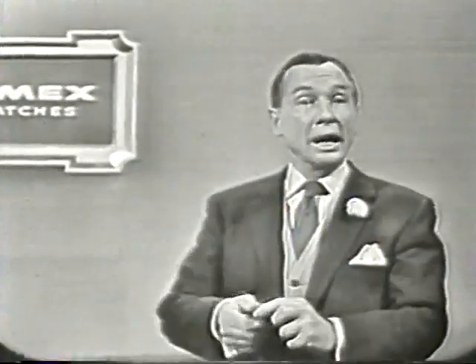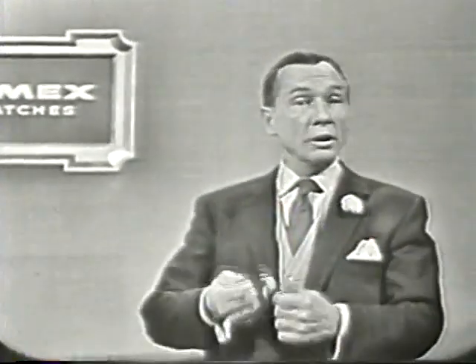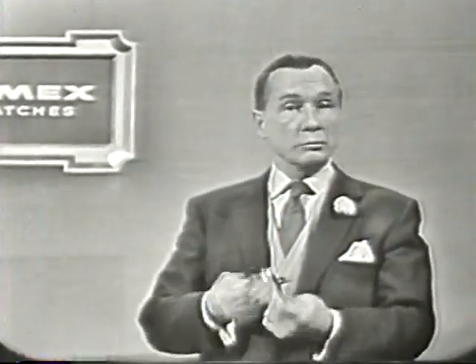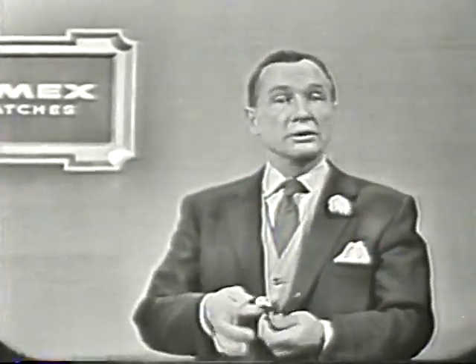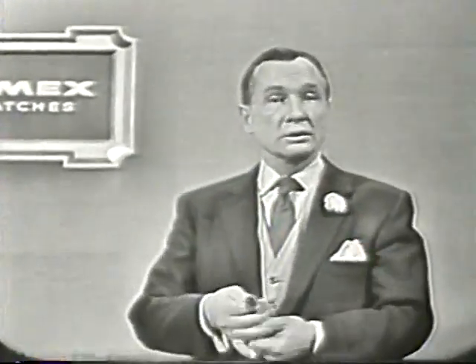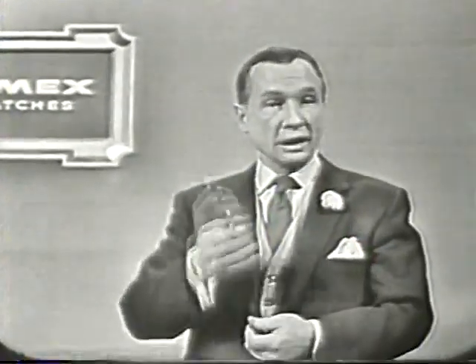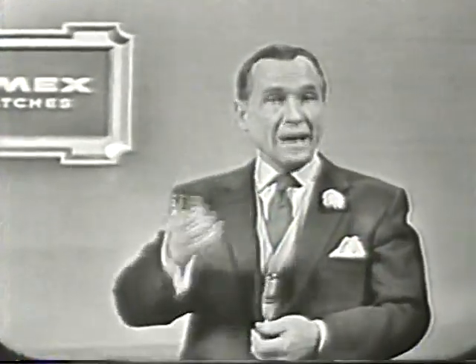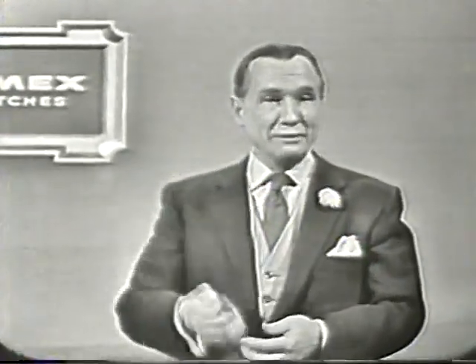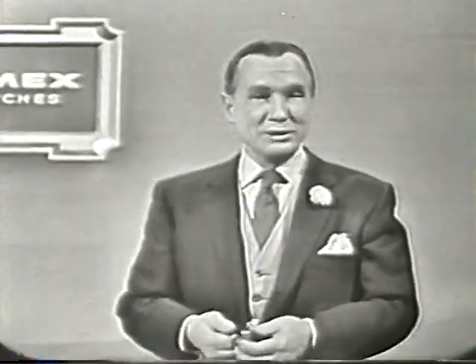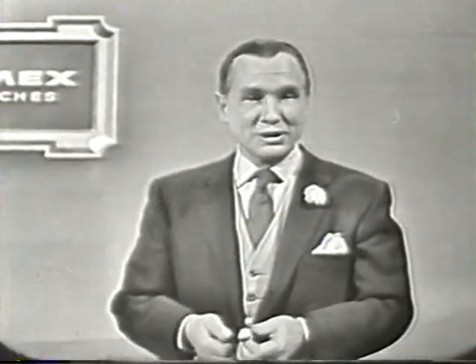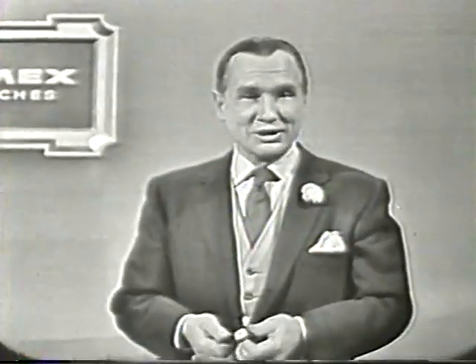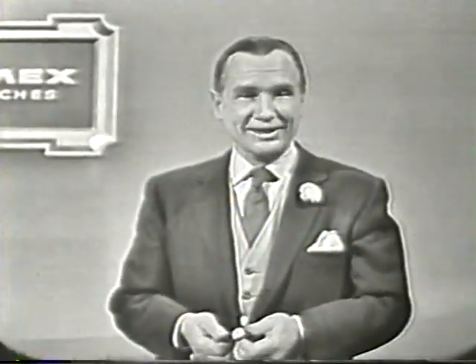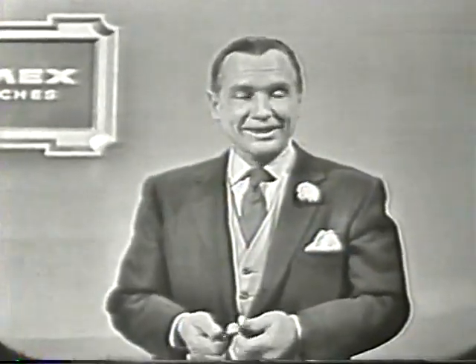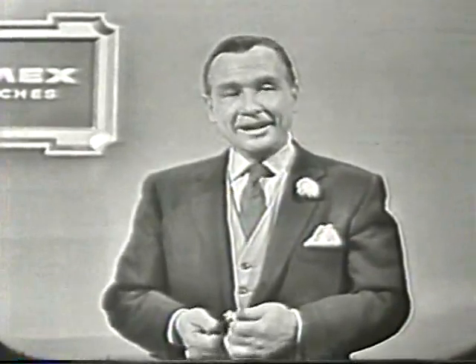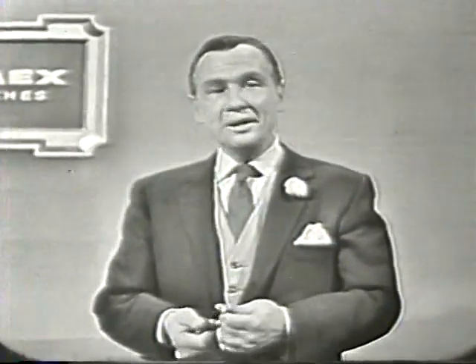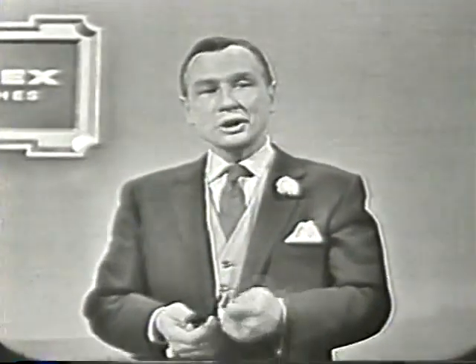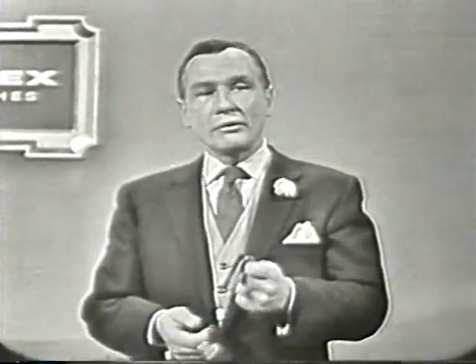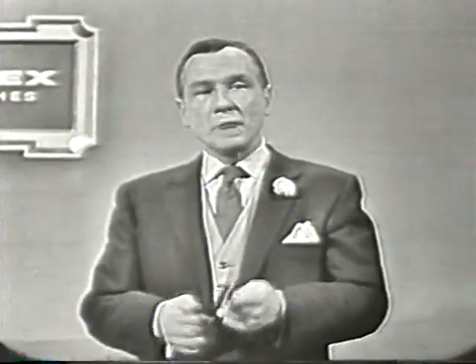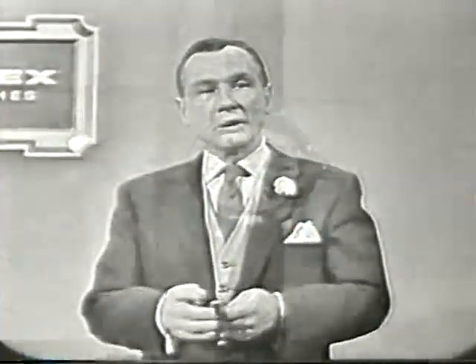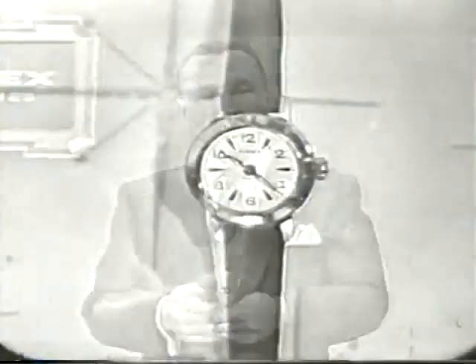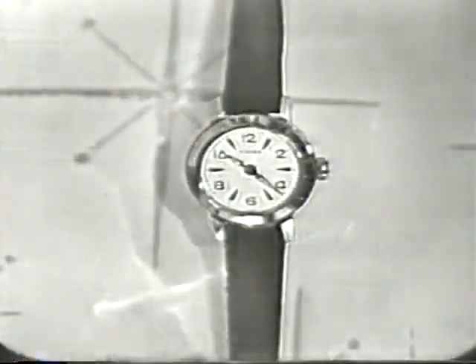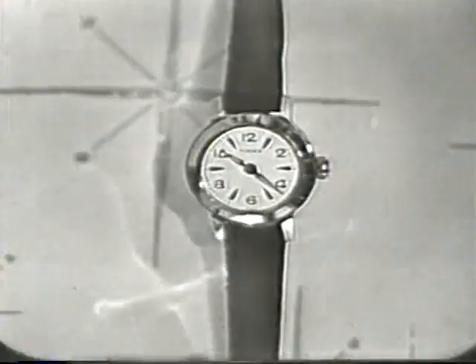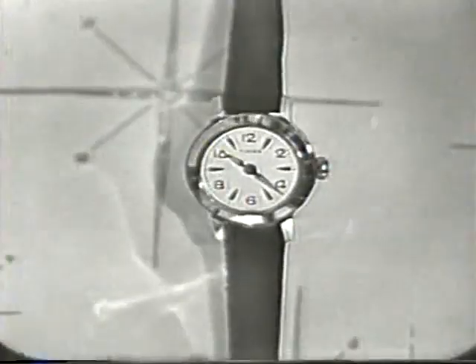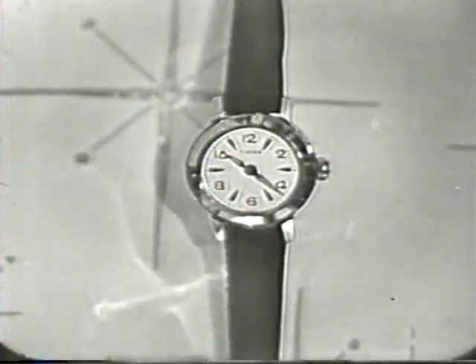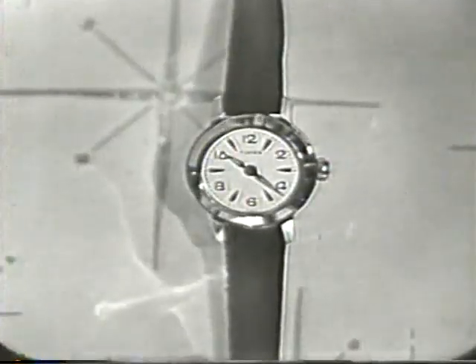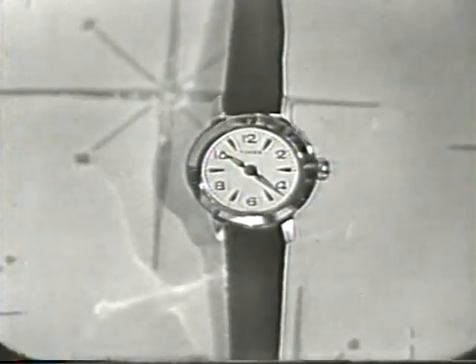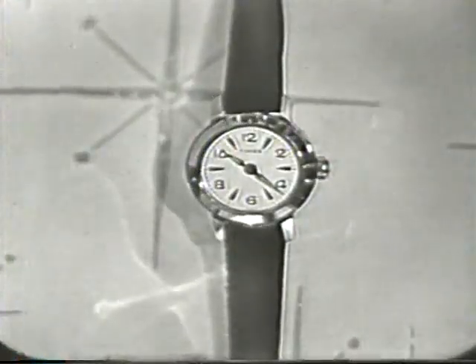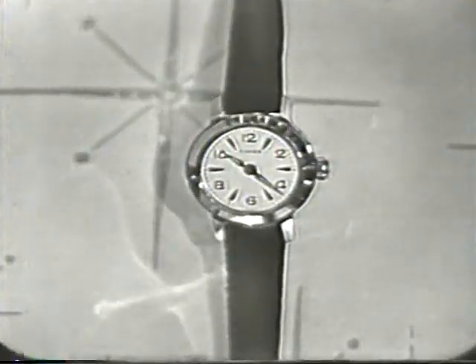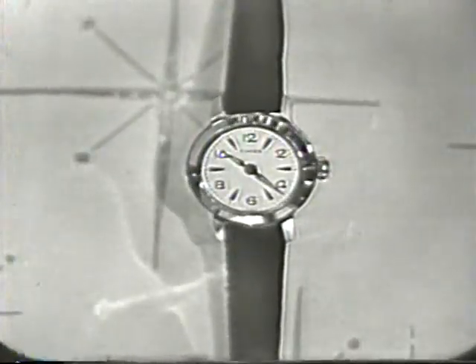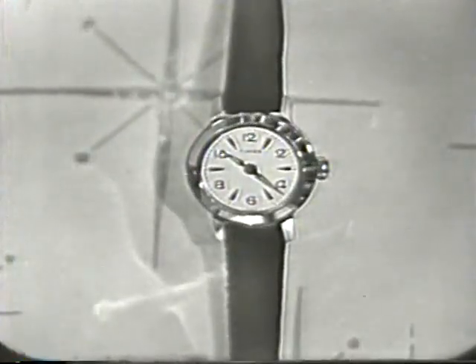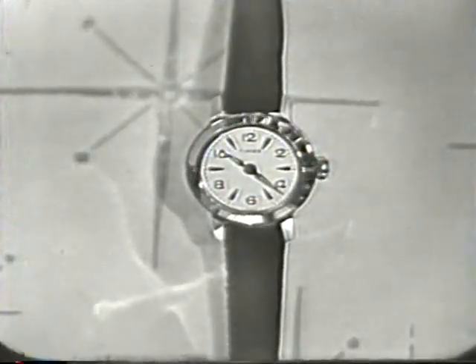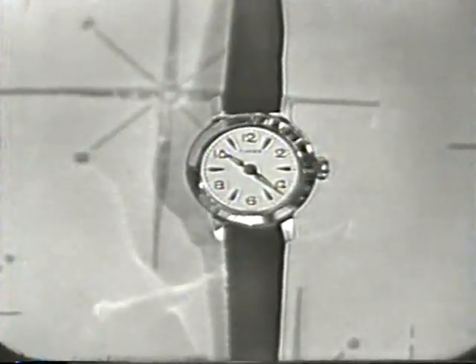And I want to repeat, this is a live demonstration. Now here's another remarkable thing about this Timex Ladies Waterproof.